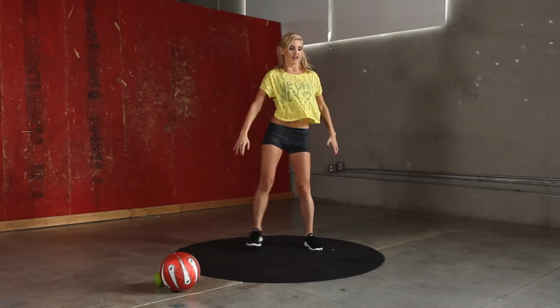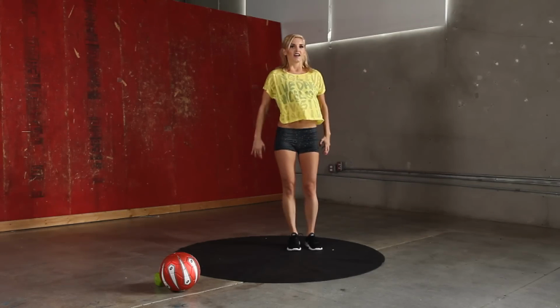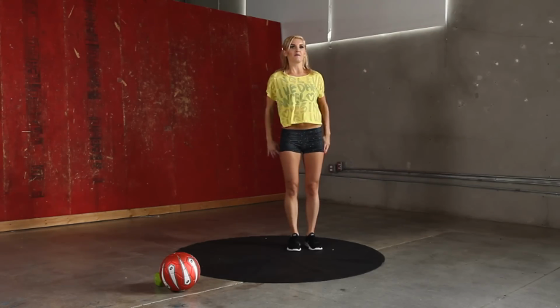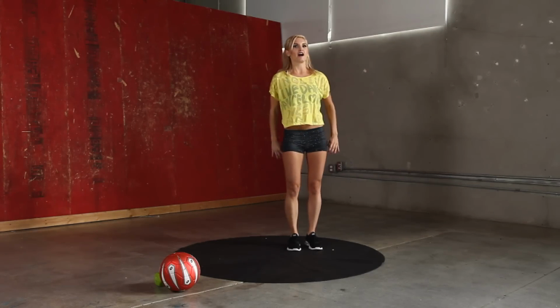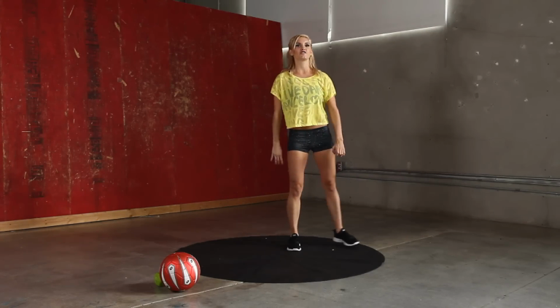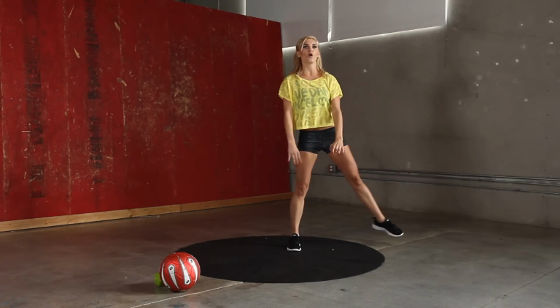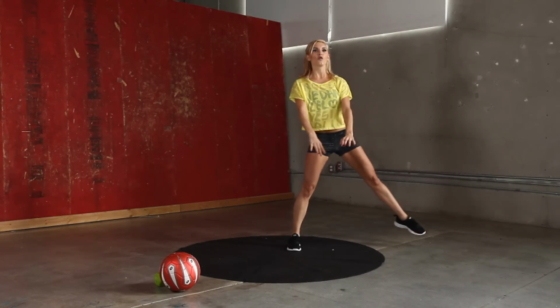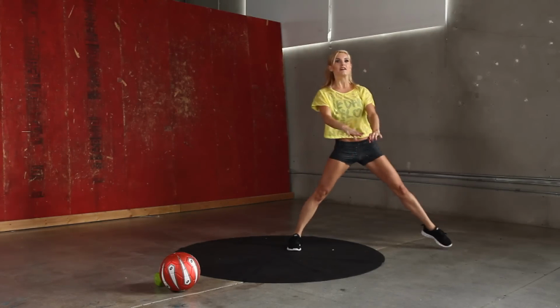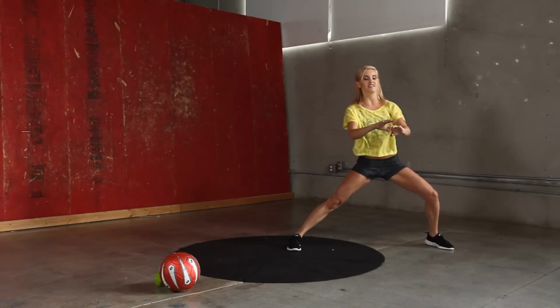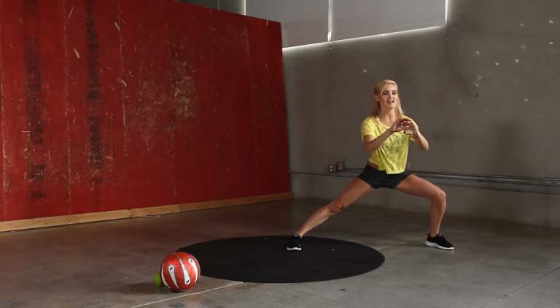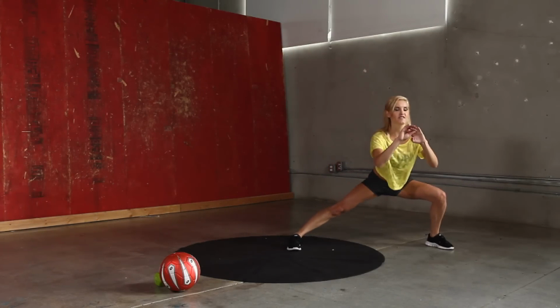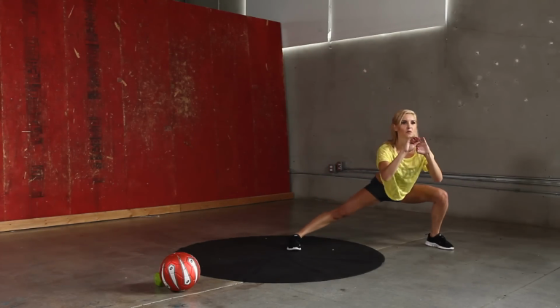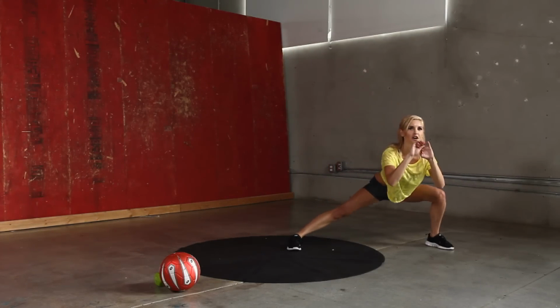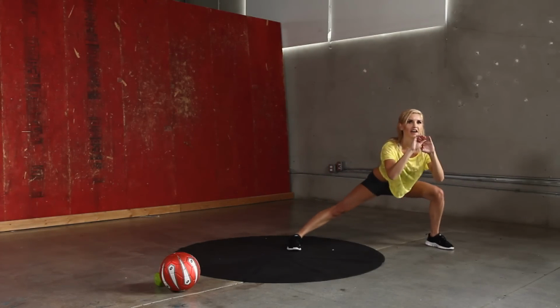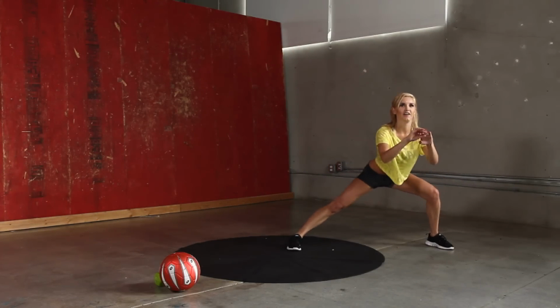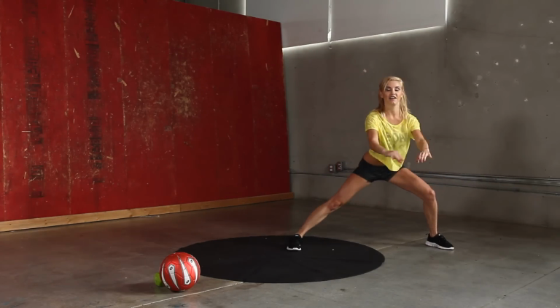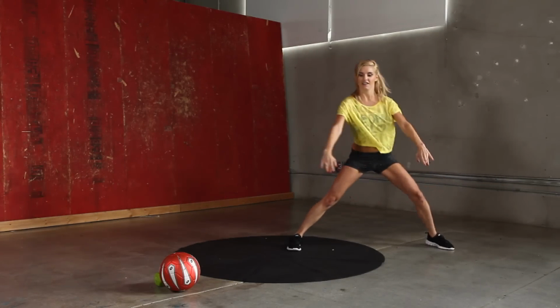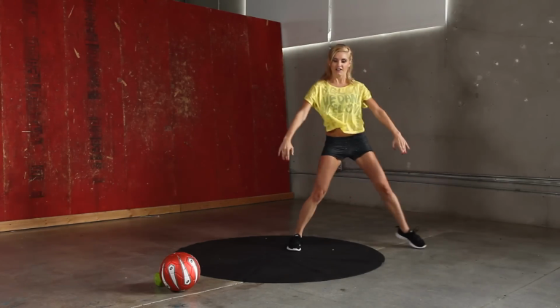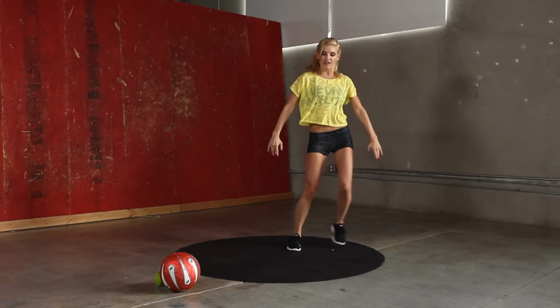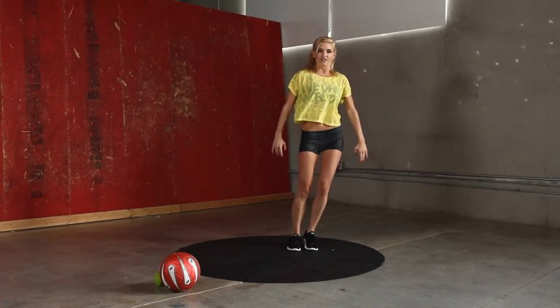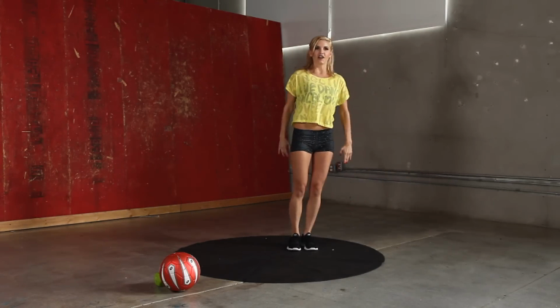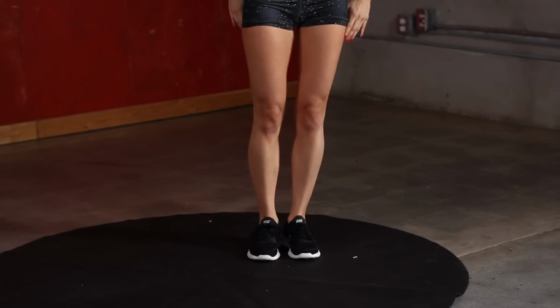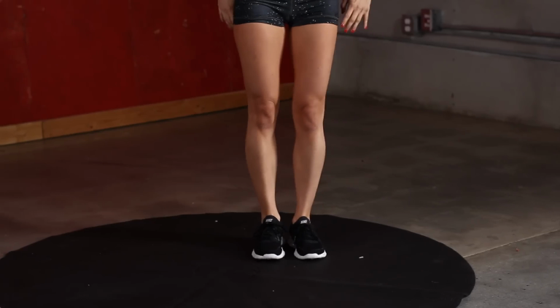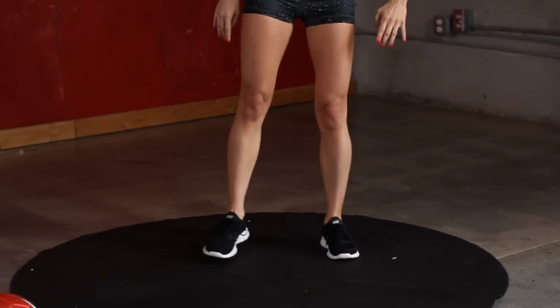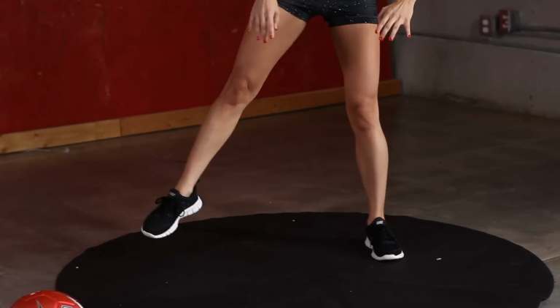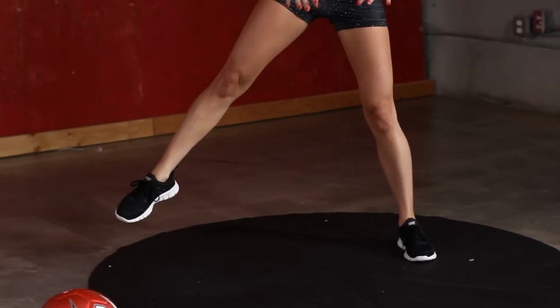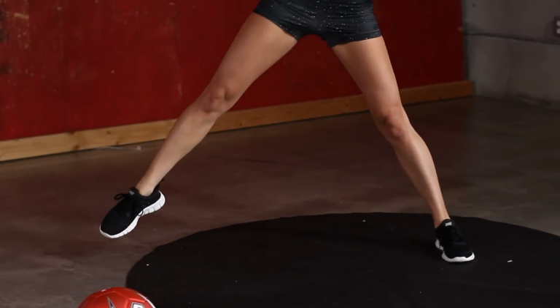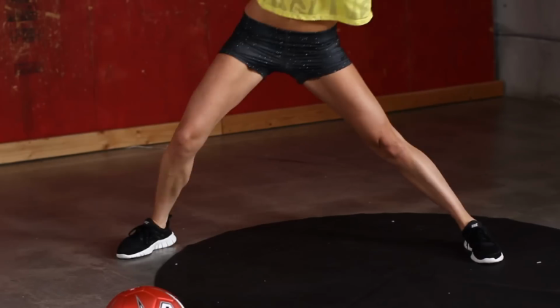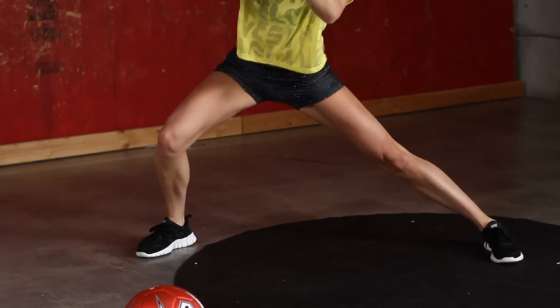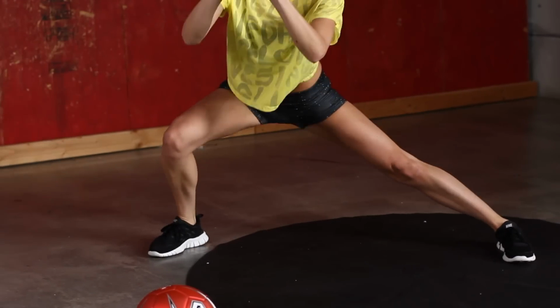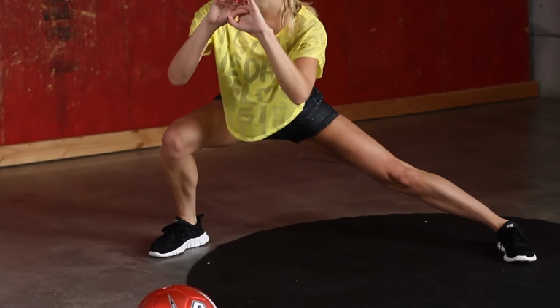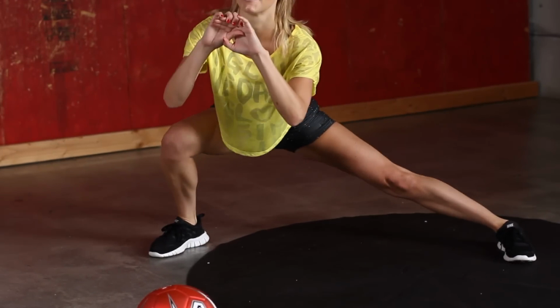Come on guys, all the way to the end of the workout. Don't stop now. 10 seconds.